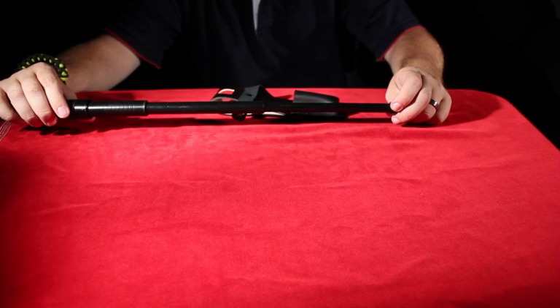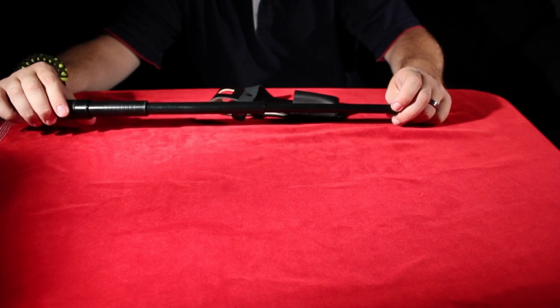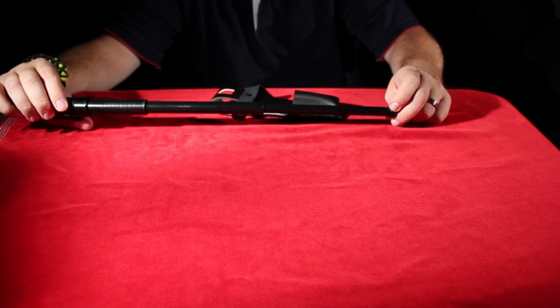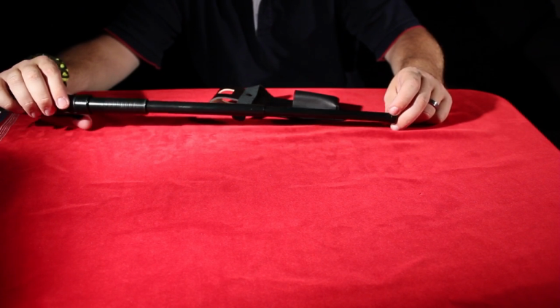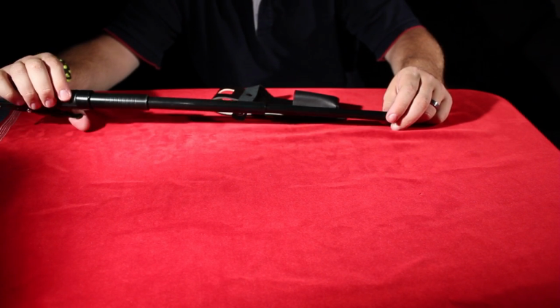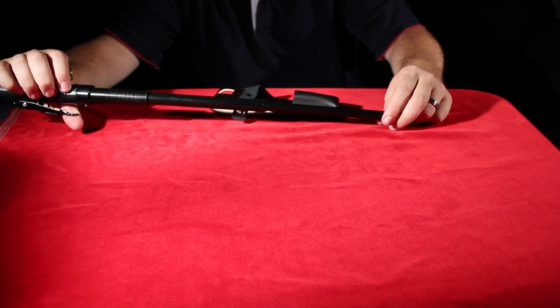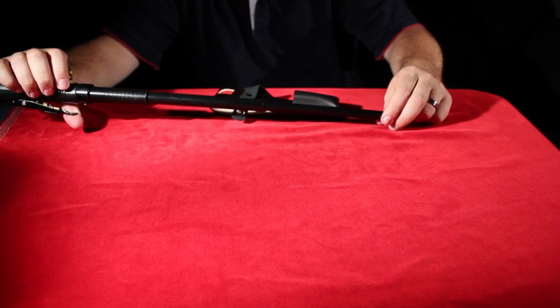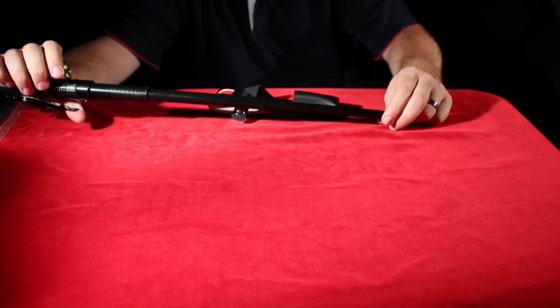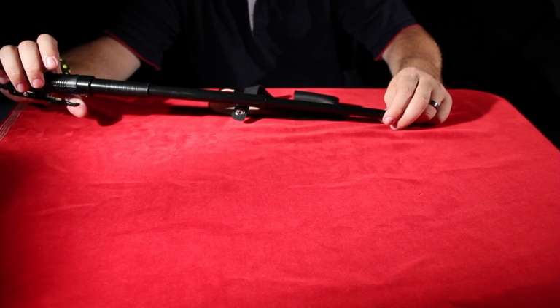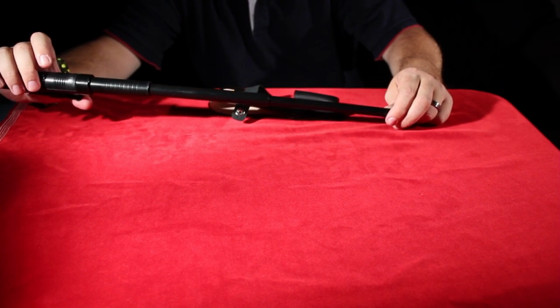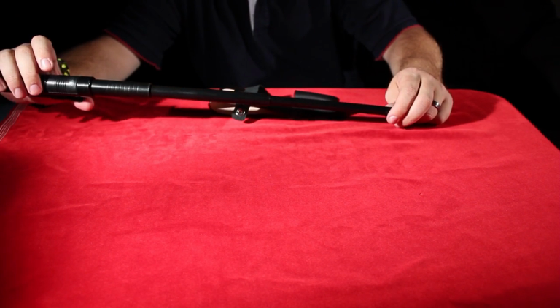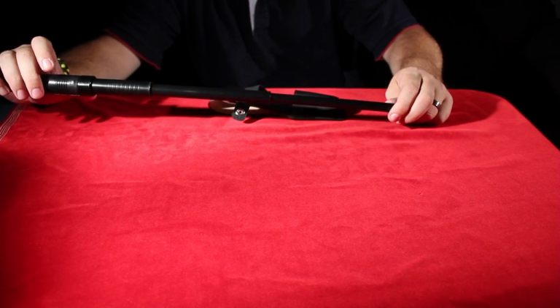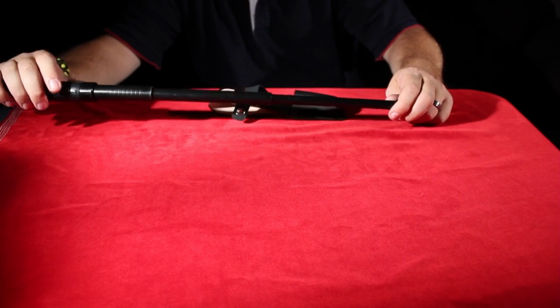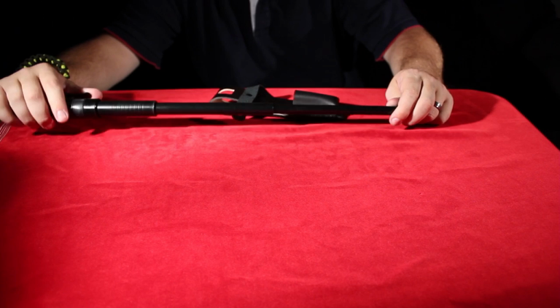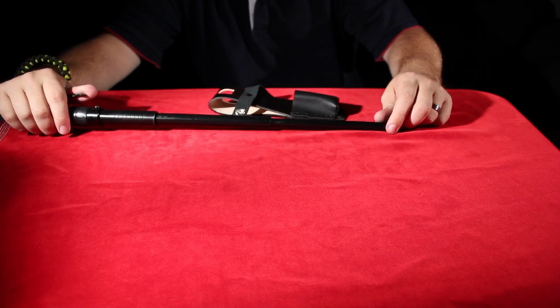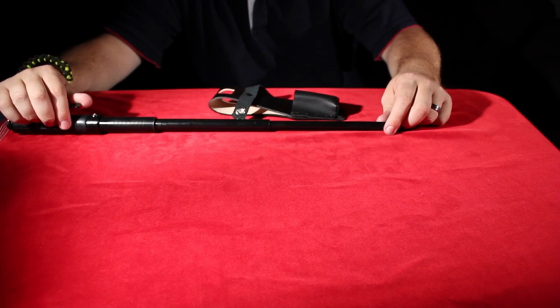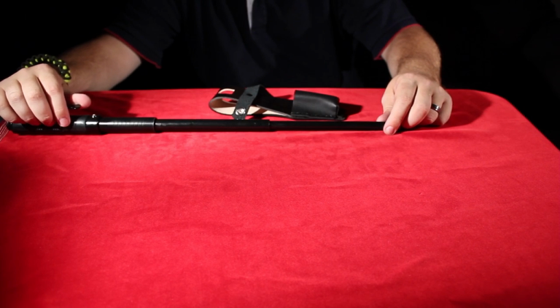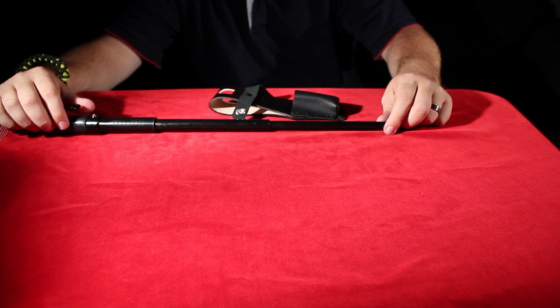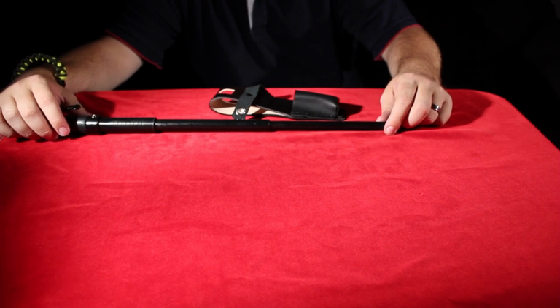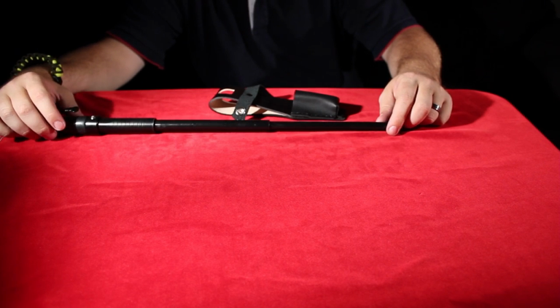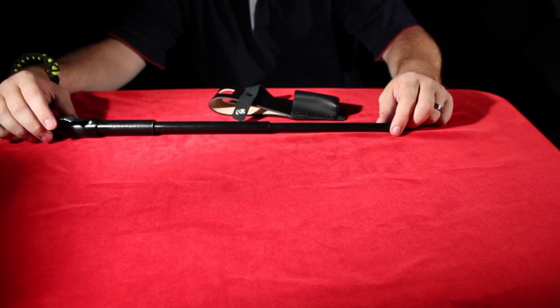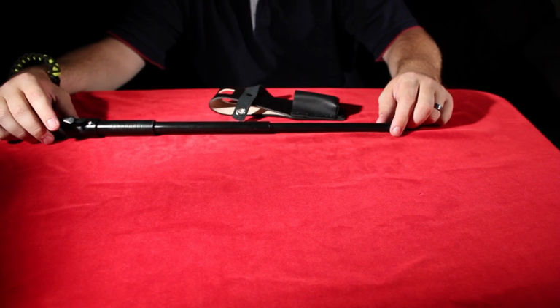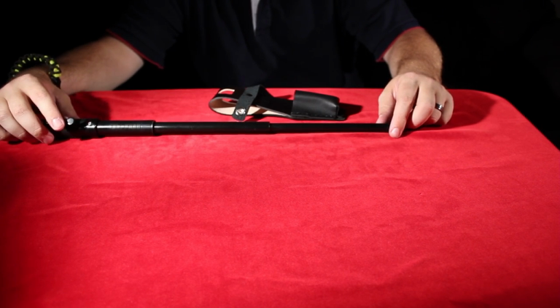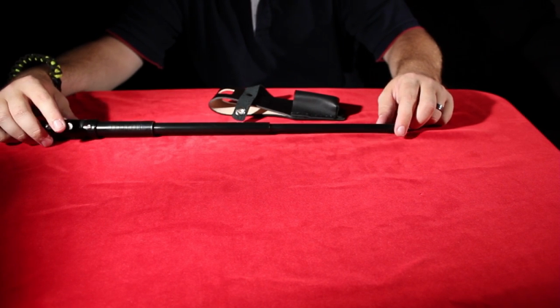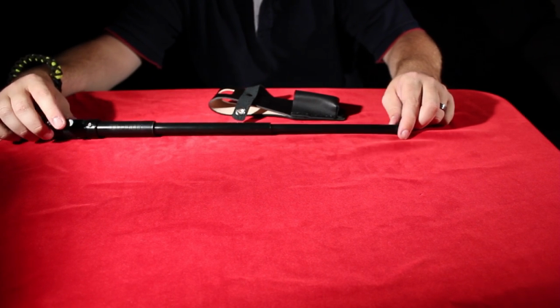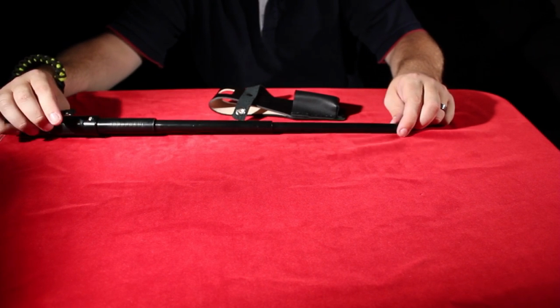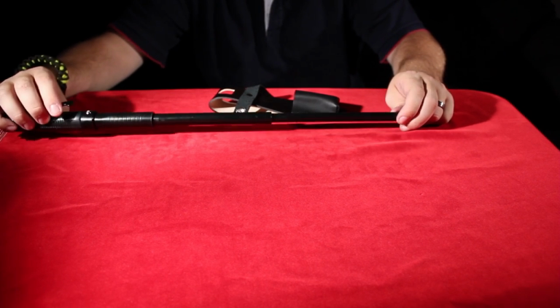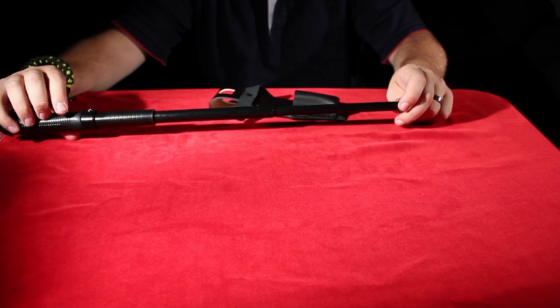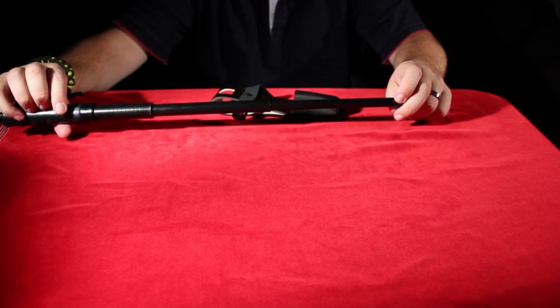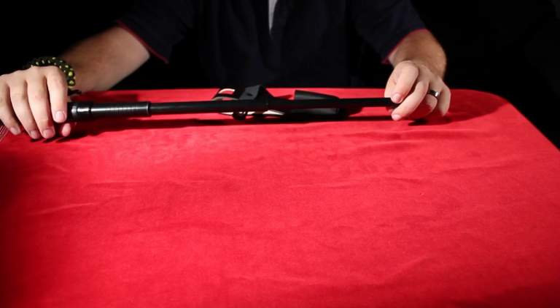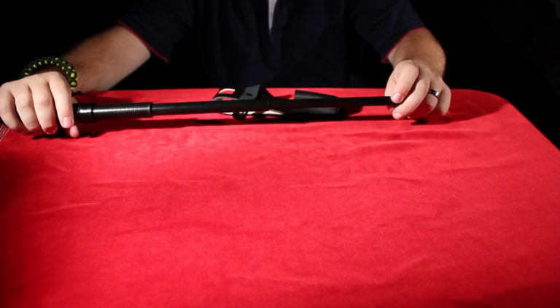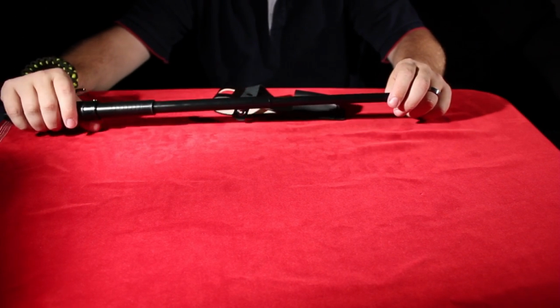It's a great product. You should check it out on www.bladeplay.com. All right. Thank you.